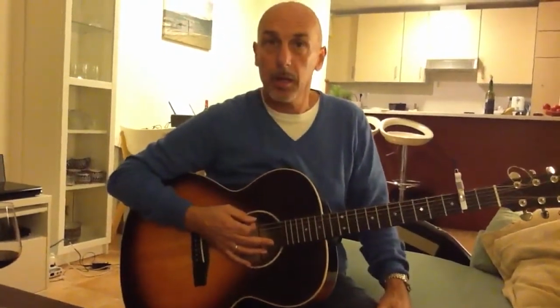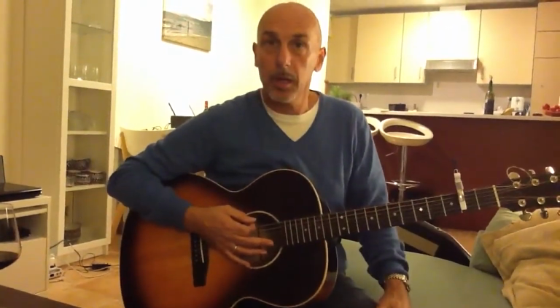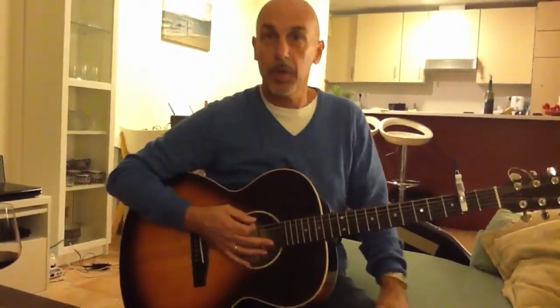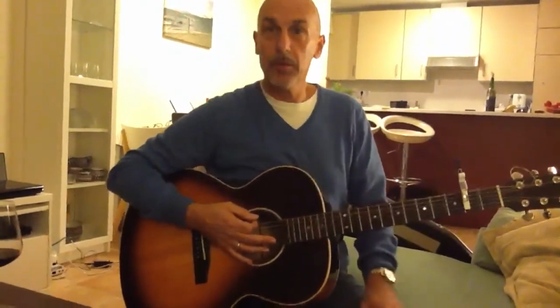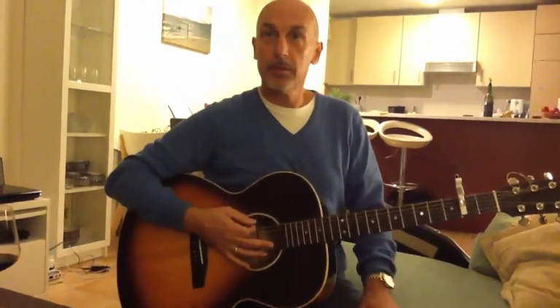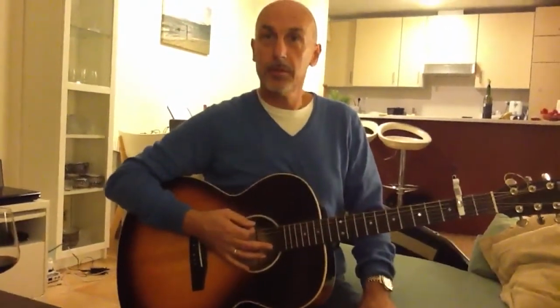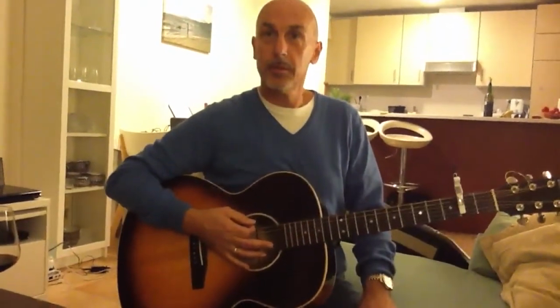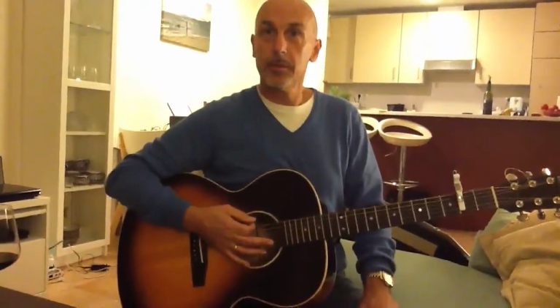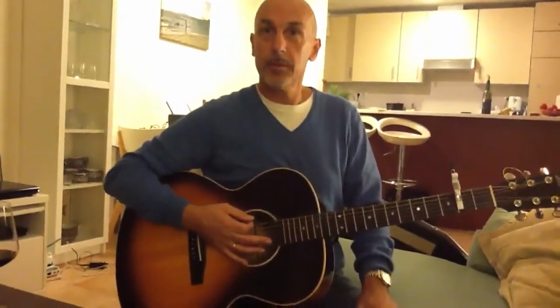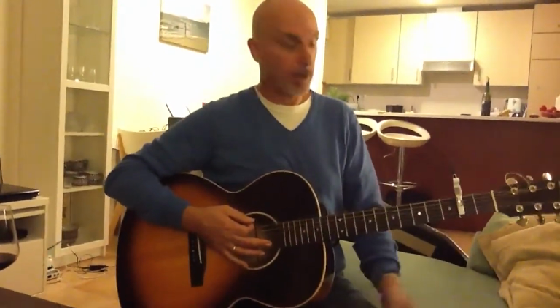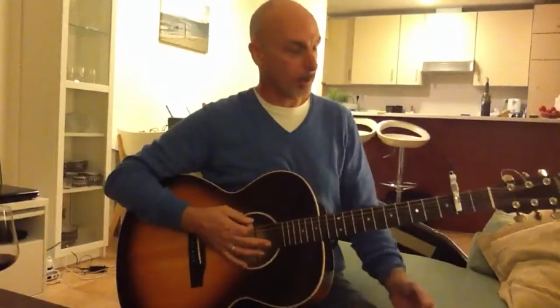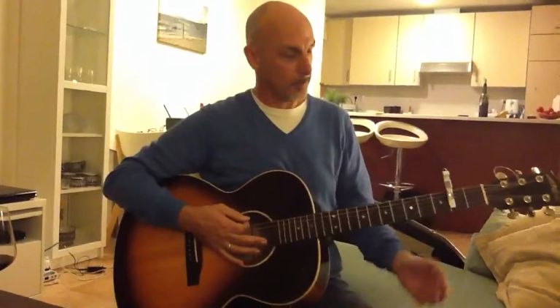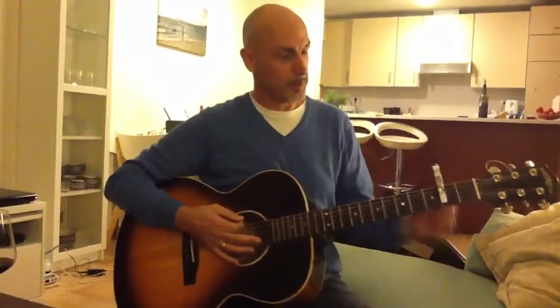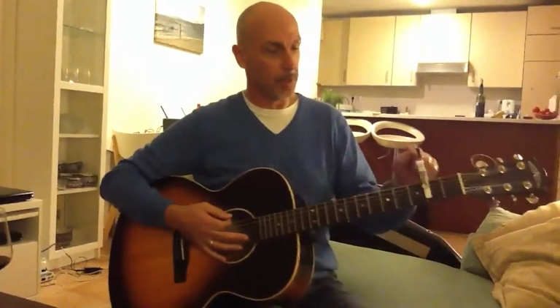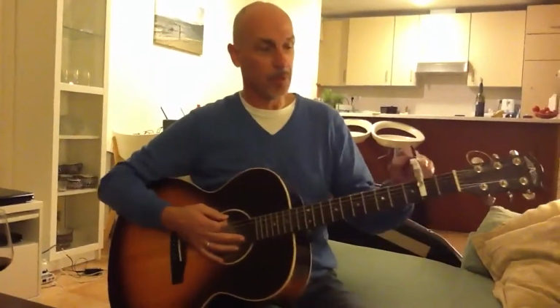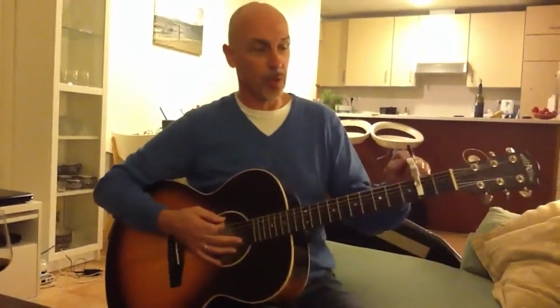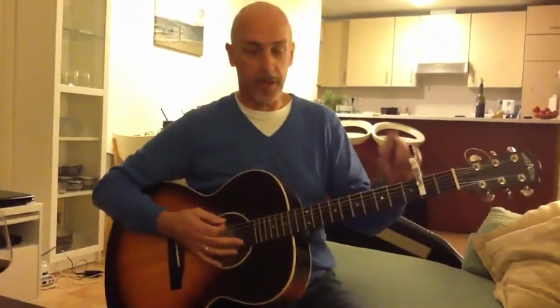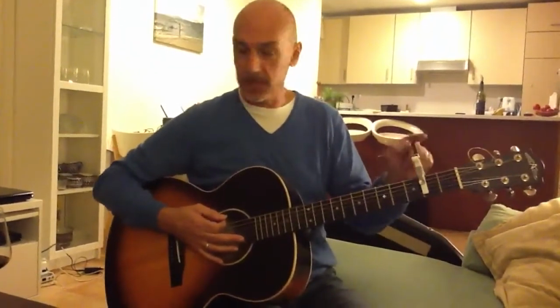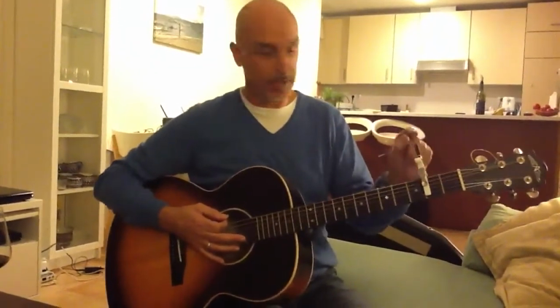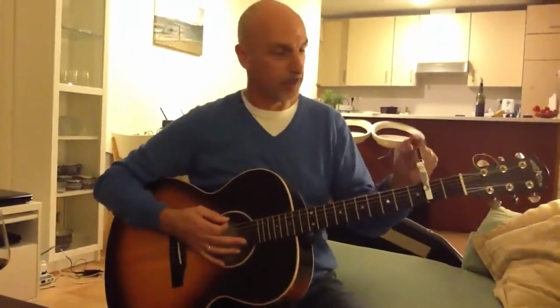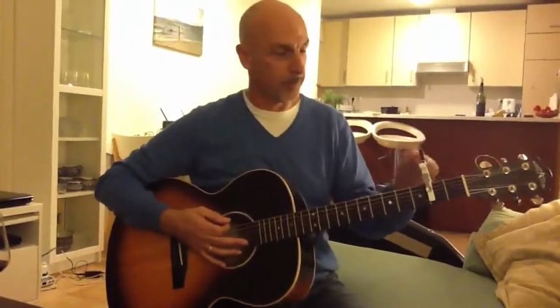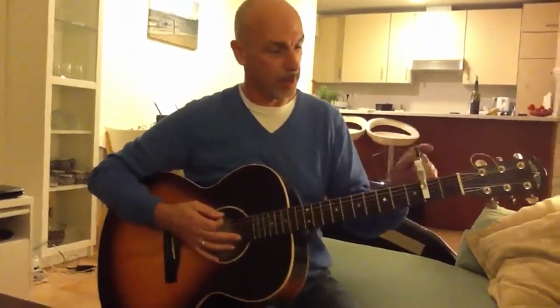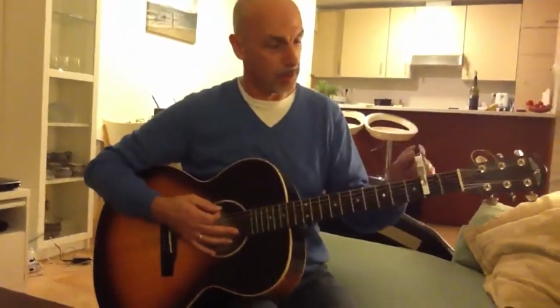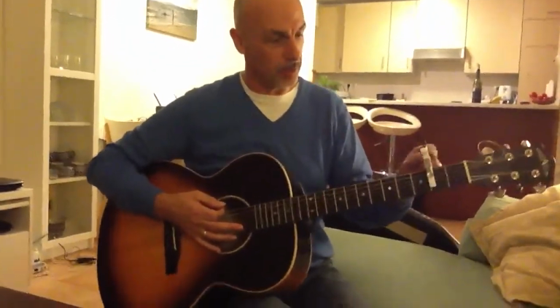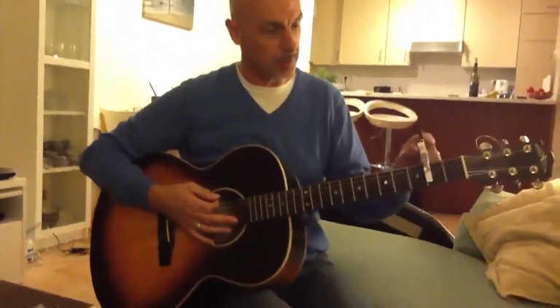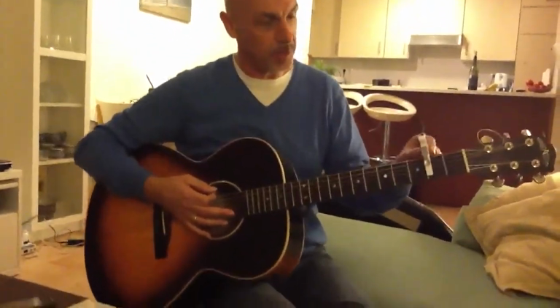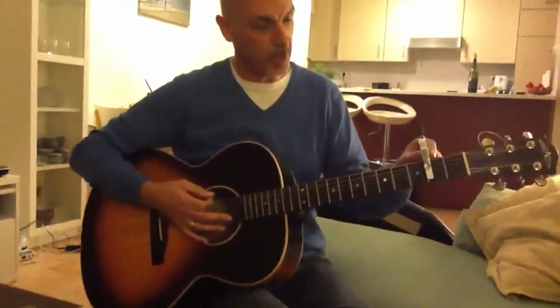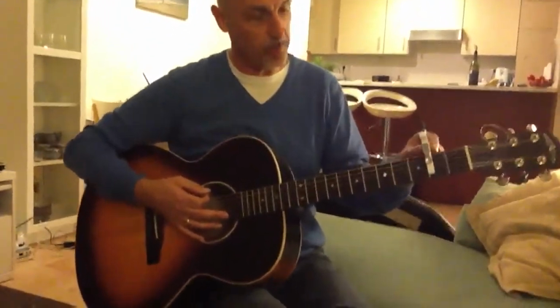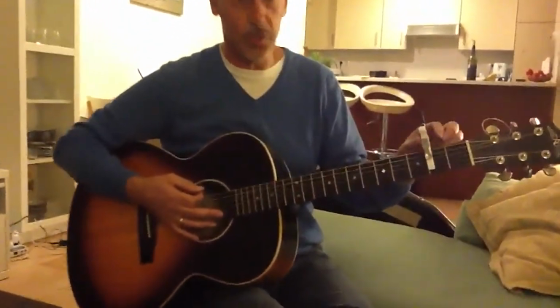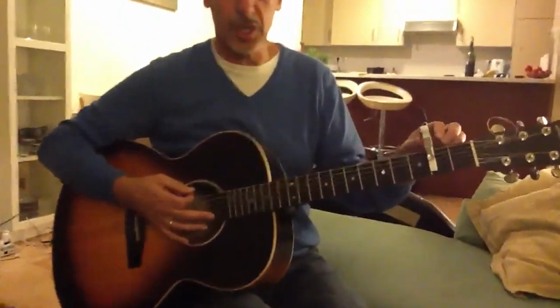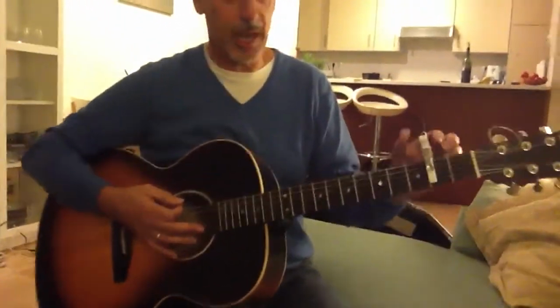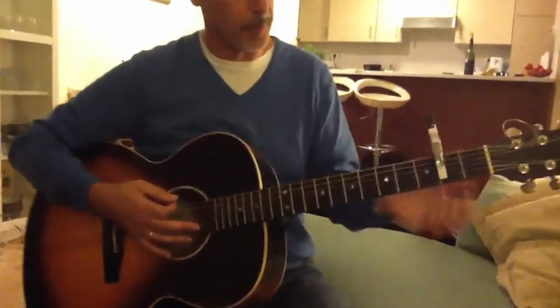Are we on? You're on. This is my new toy. Actually, it's one of three new toys, but this is the open G capo.